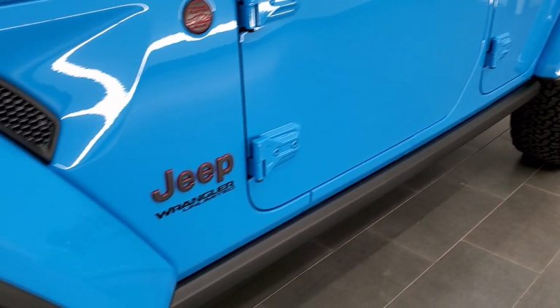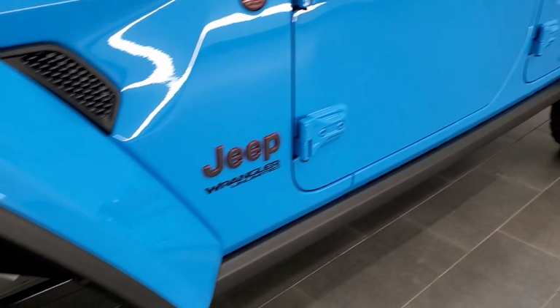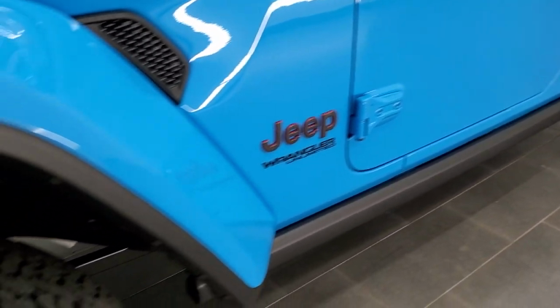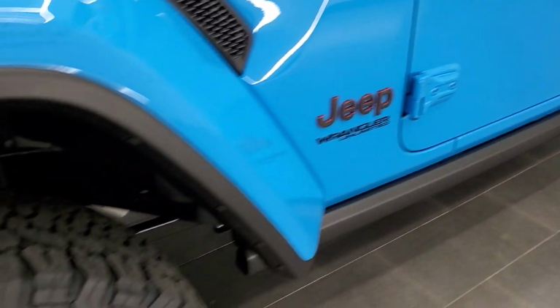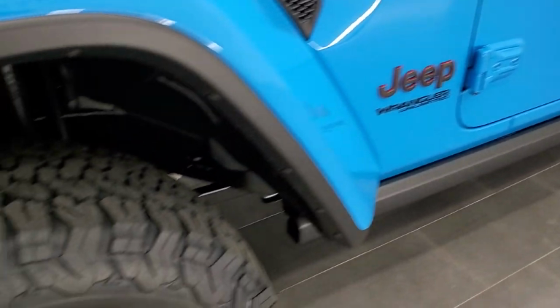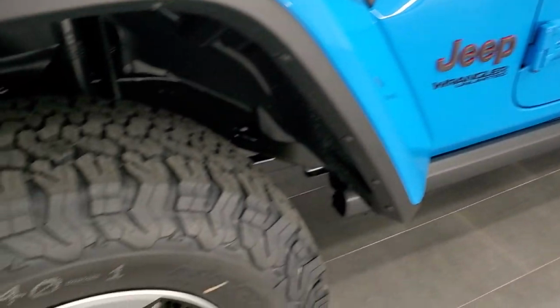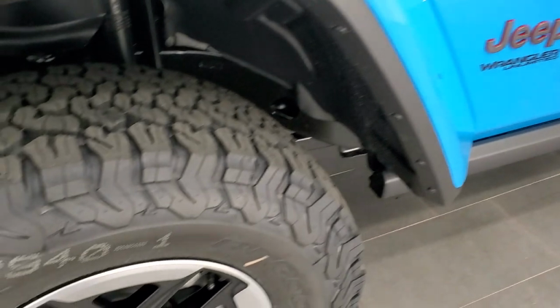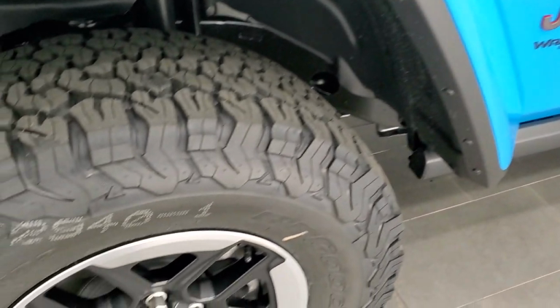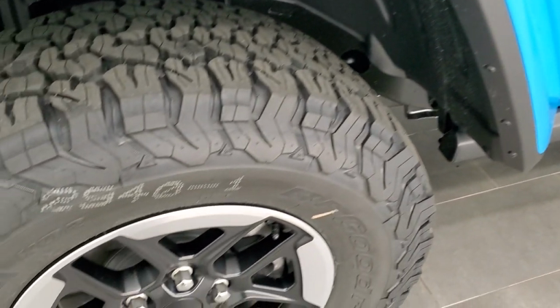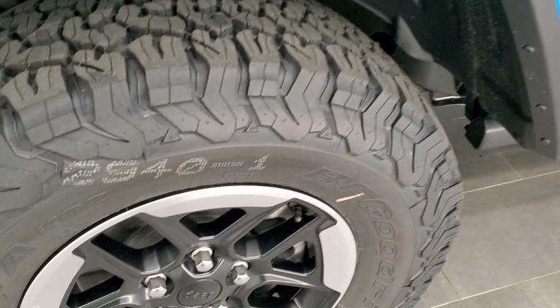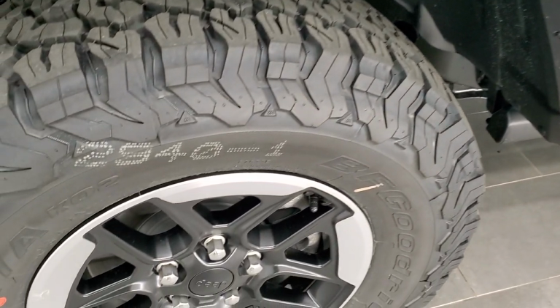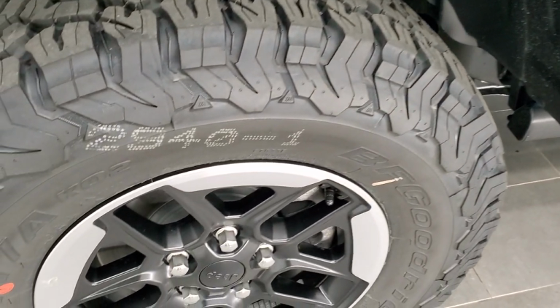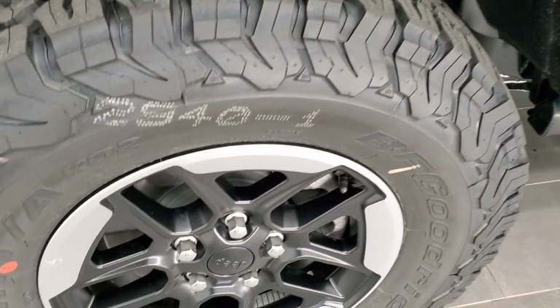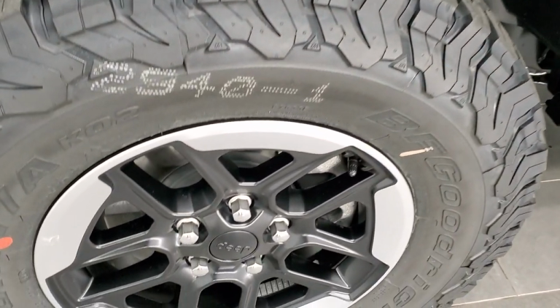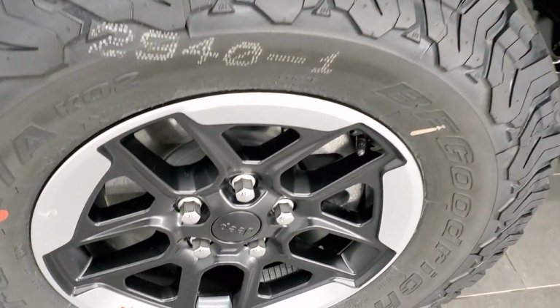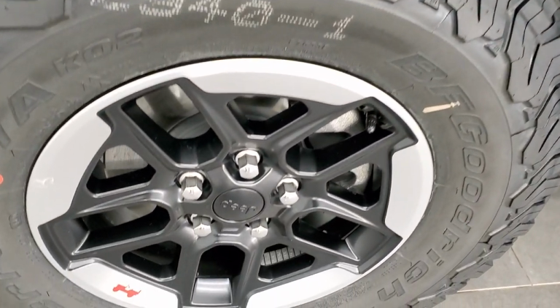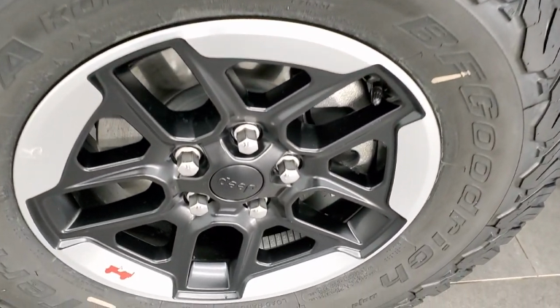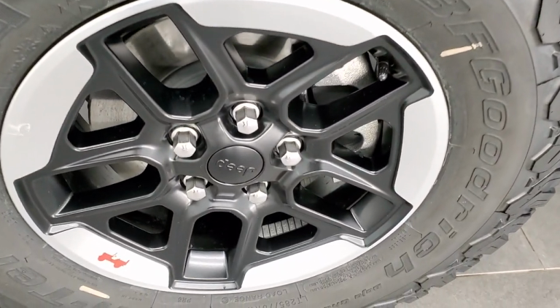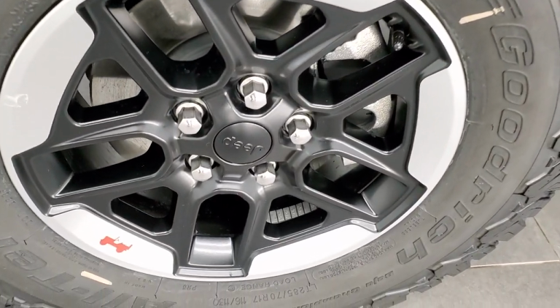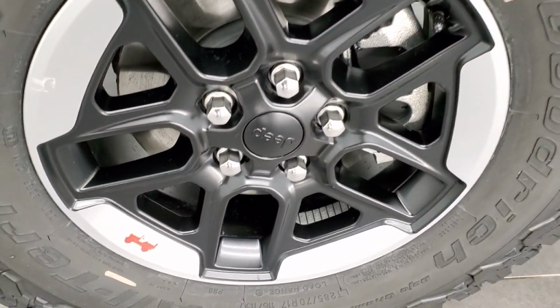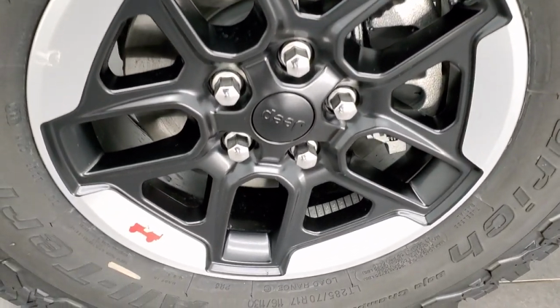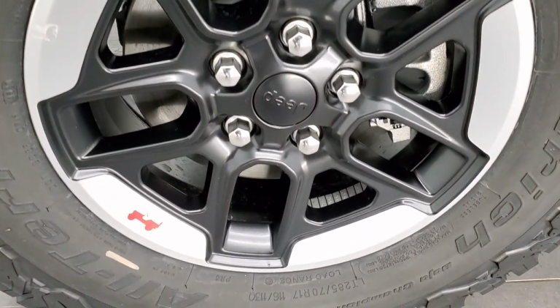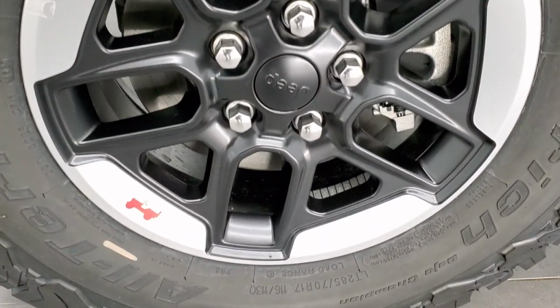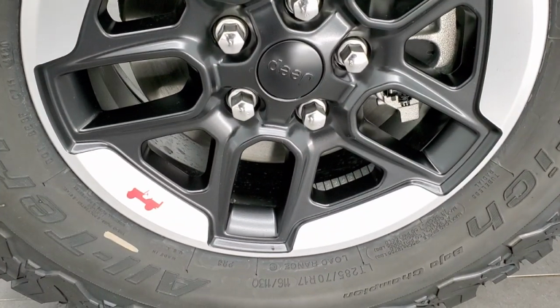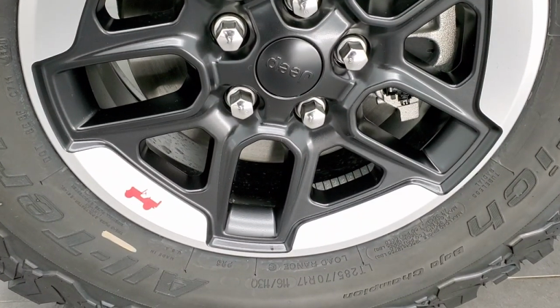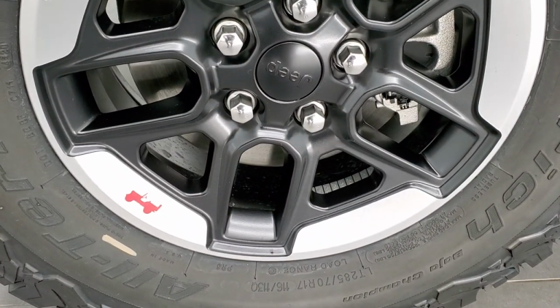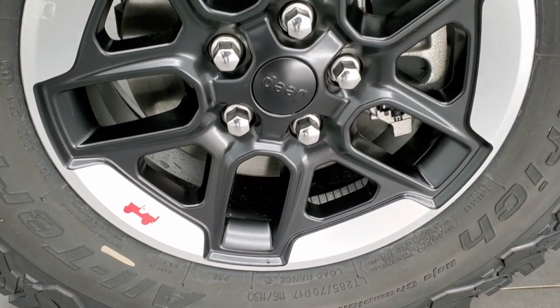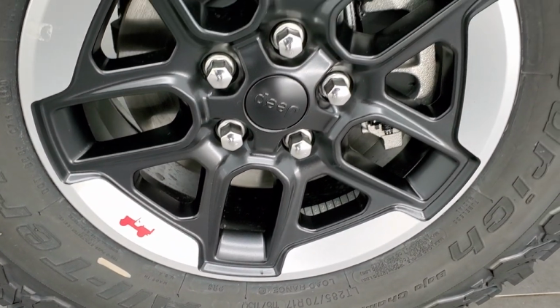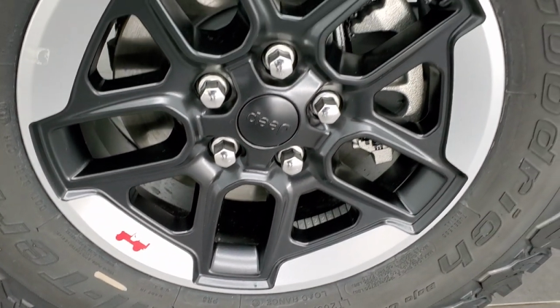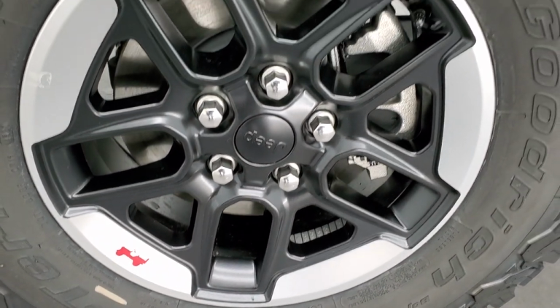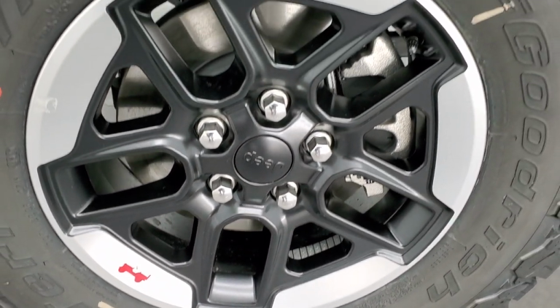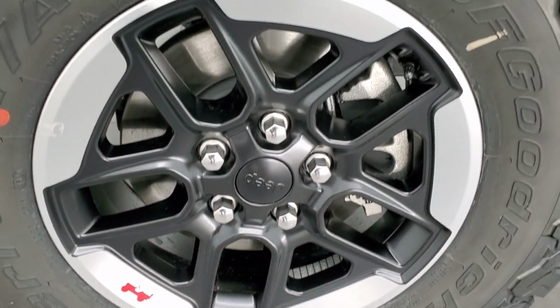If you'd like to check out all the photos on this Jeep, in the upper right-hand part of your screen there is a link to our website. Click that and check us out there.